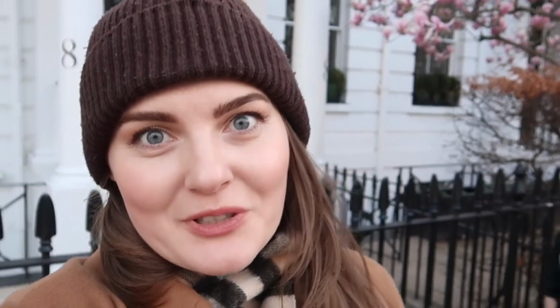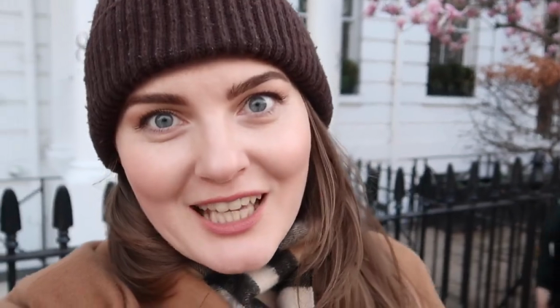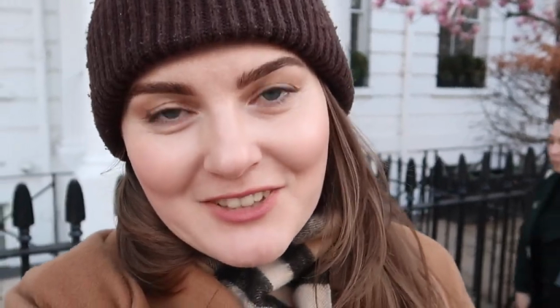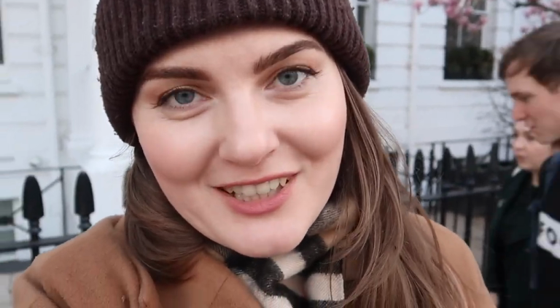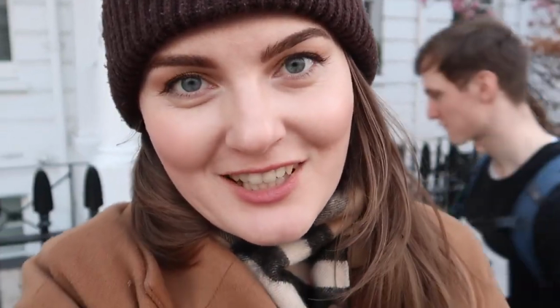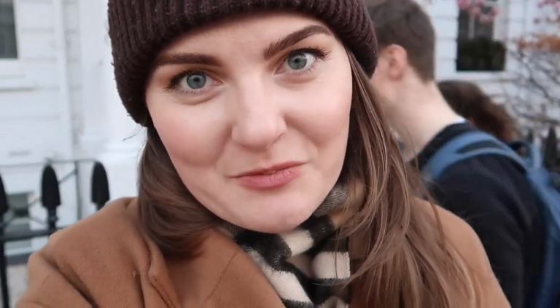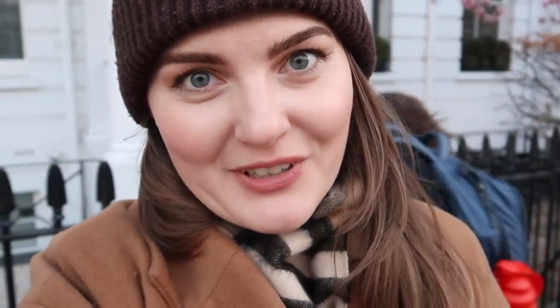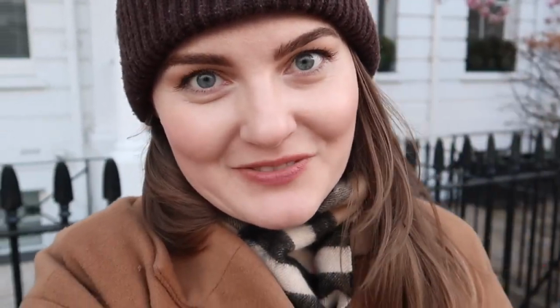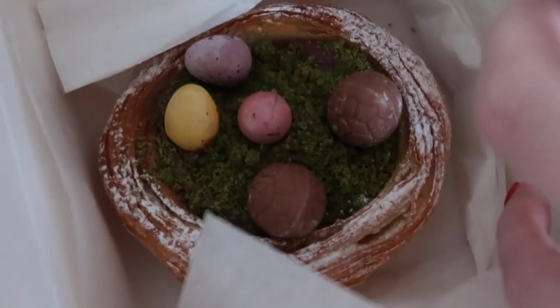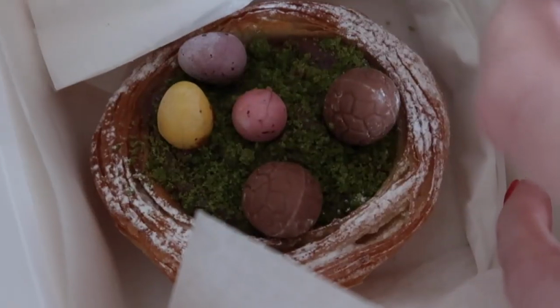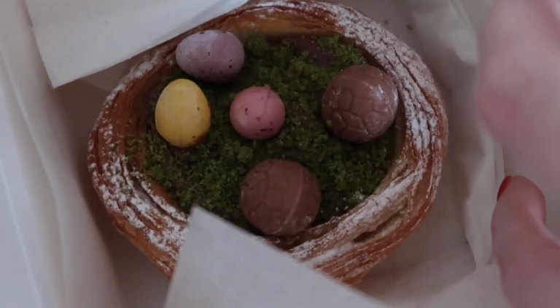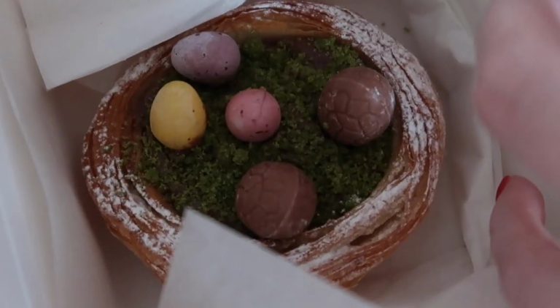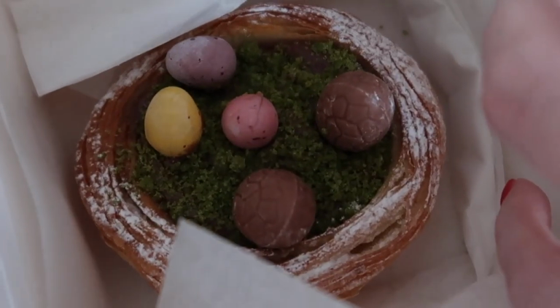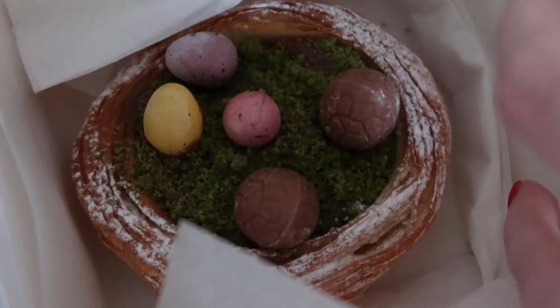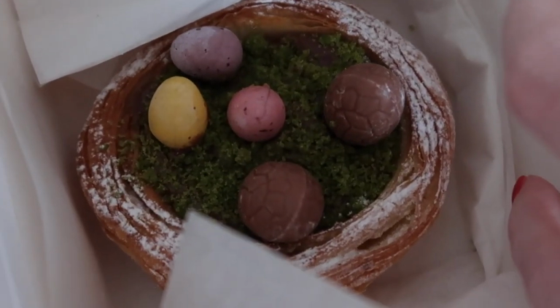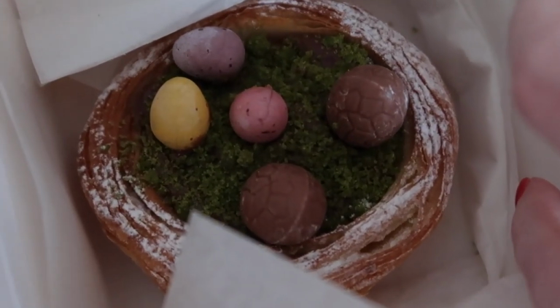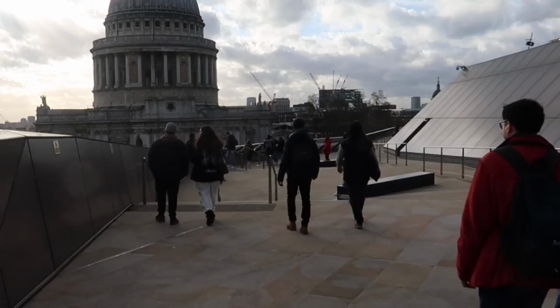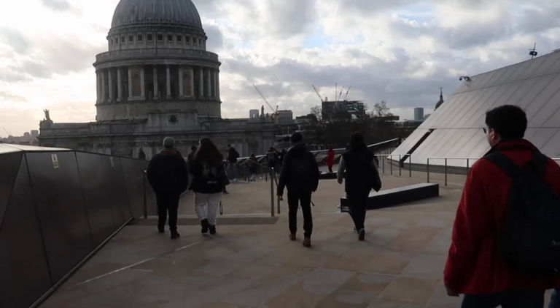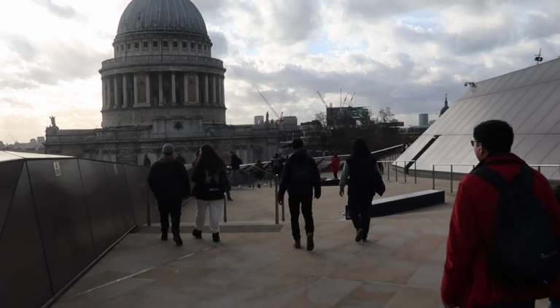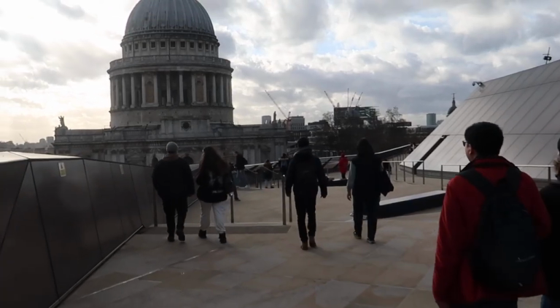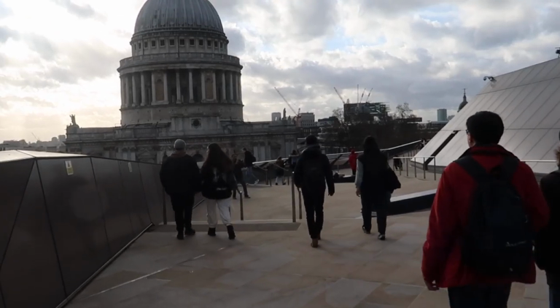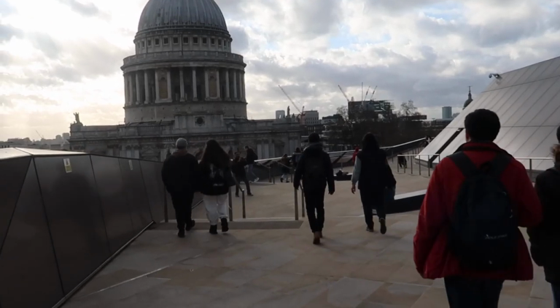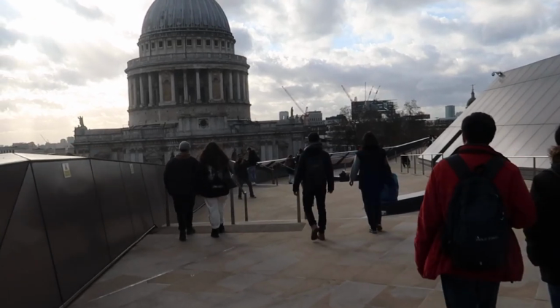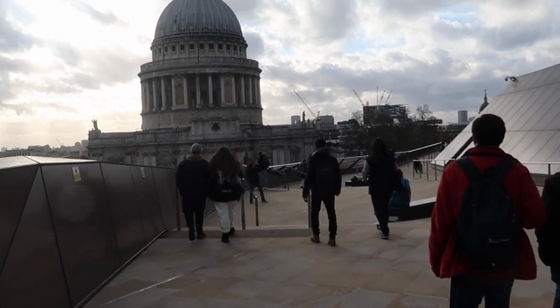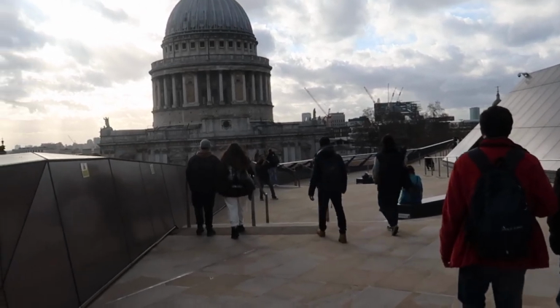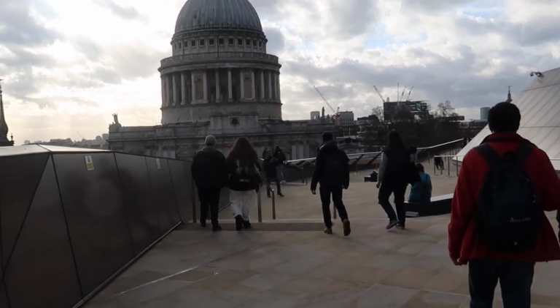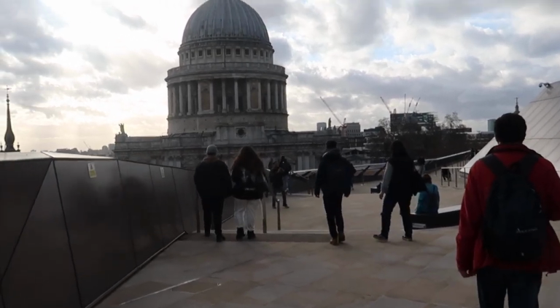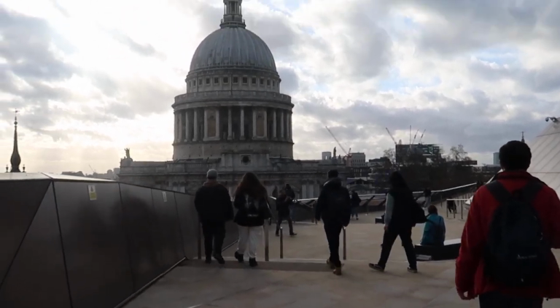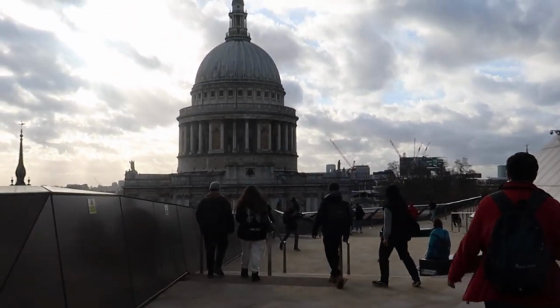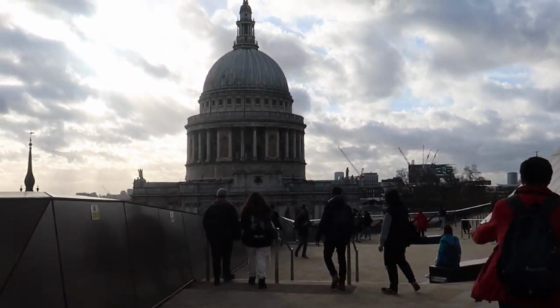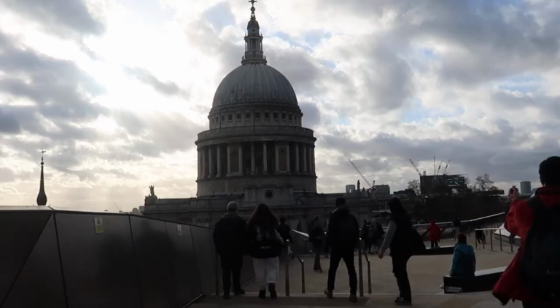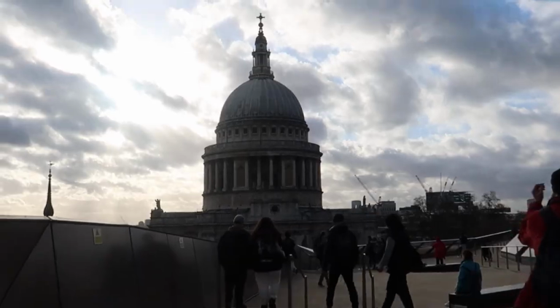Spring has finally sprung — look at this cutie! This is your free rooftop terrace.